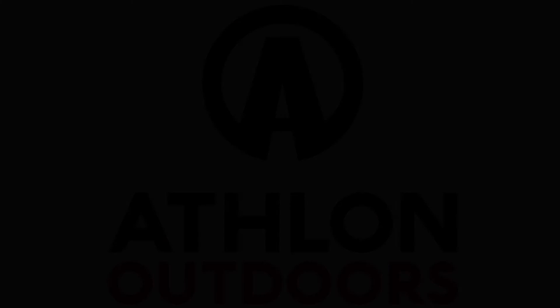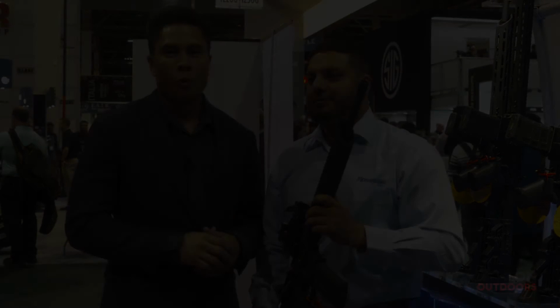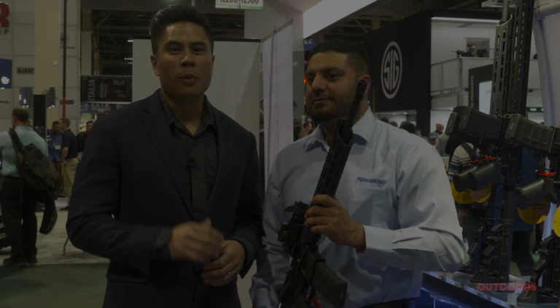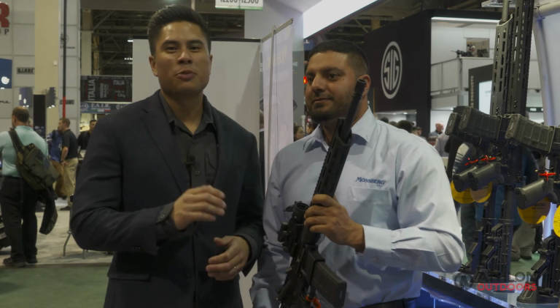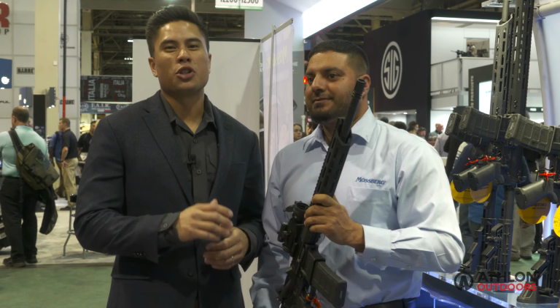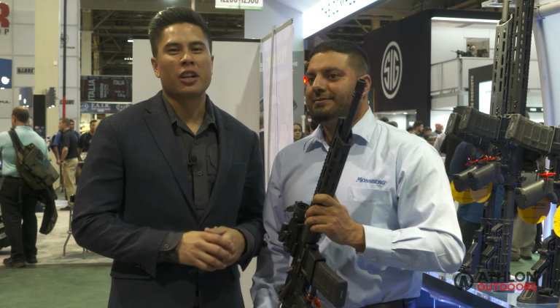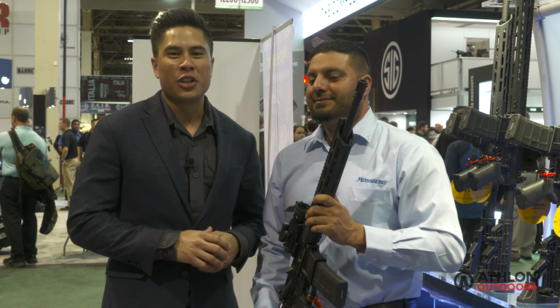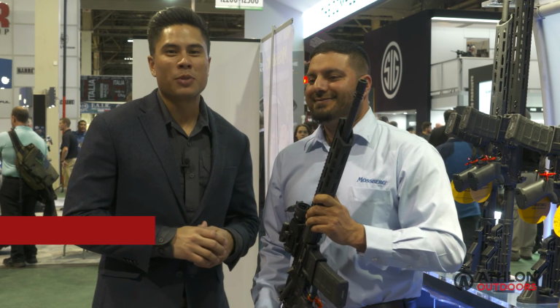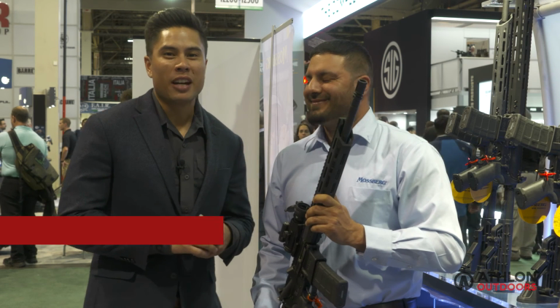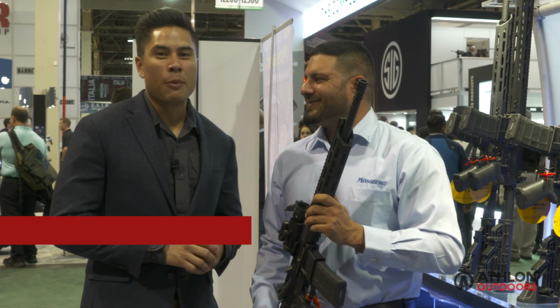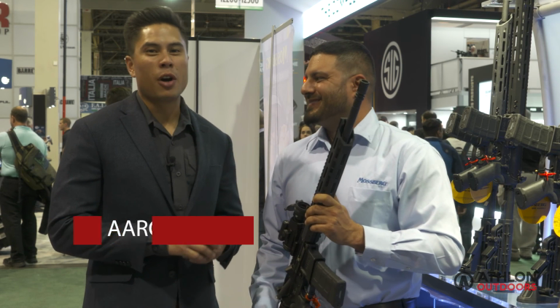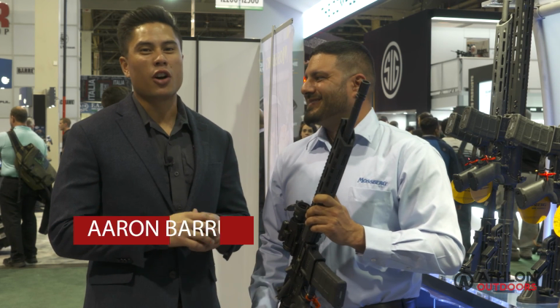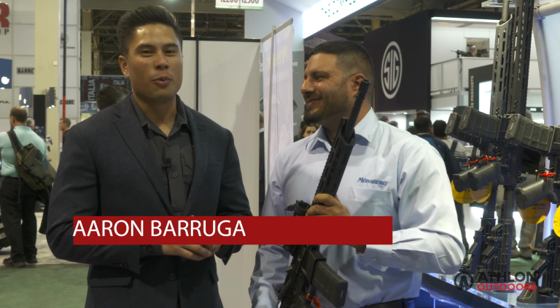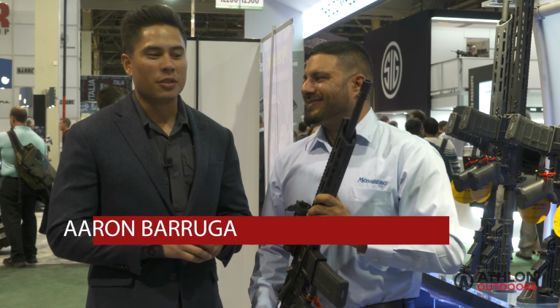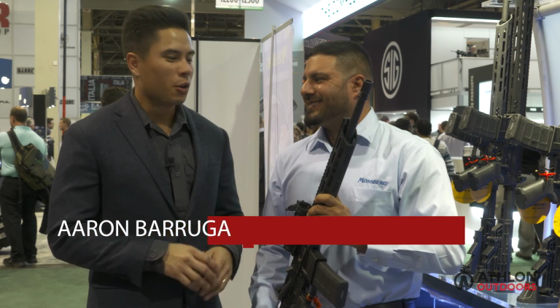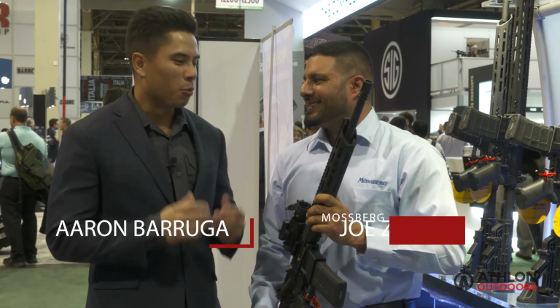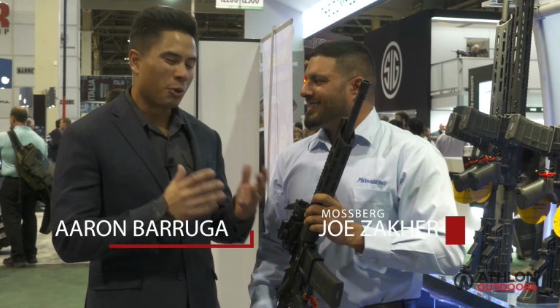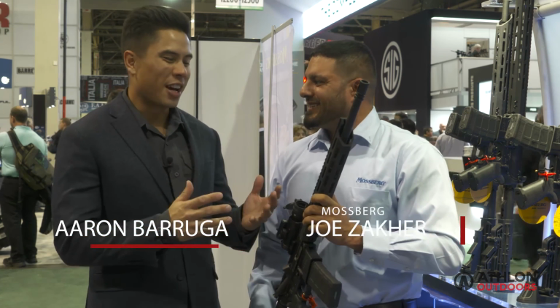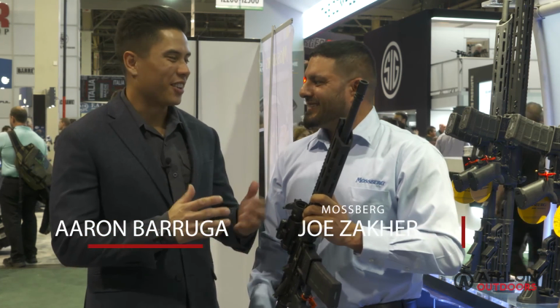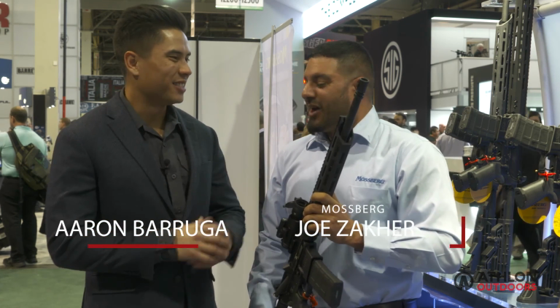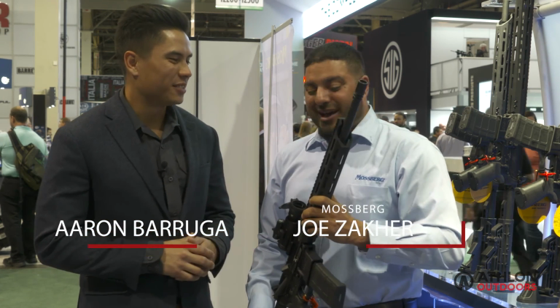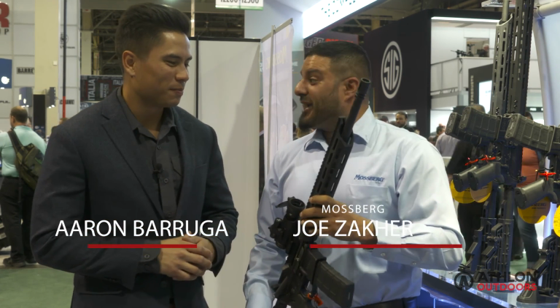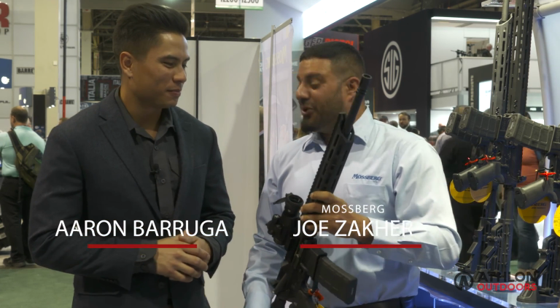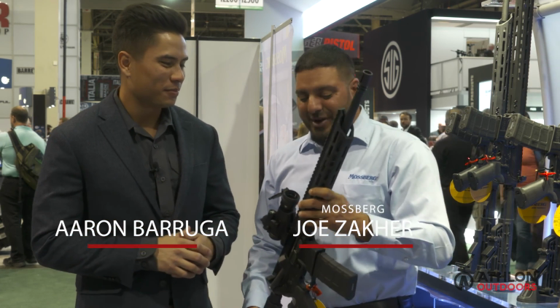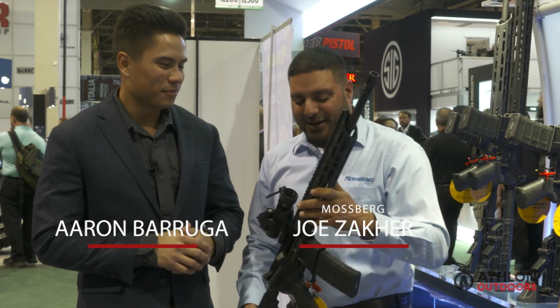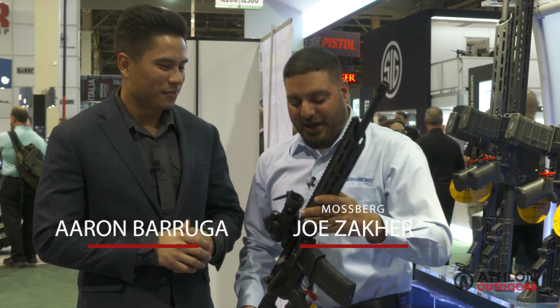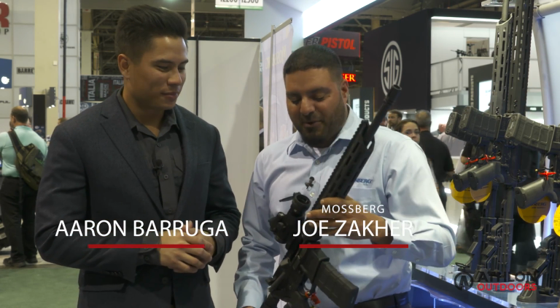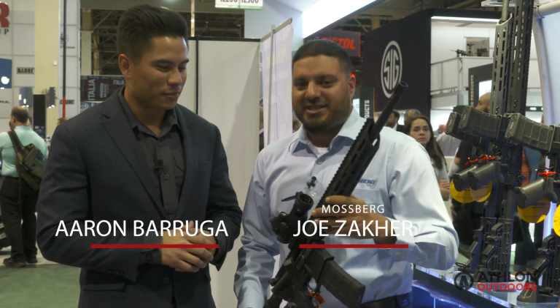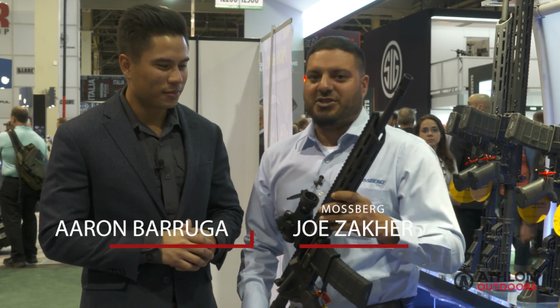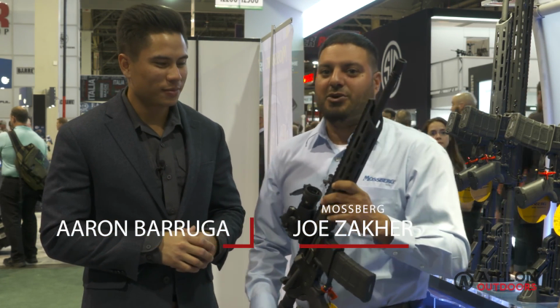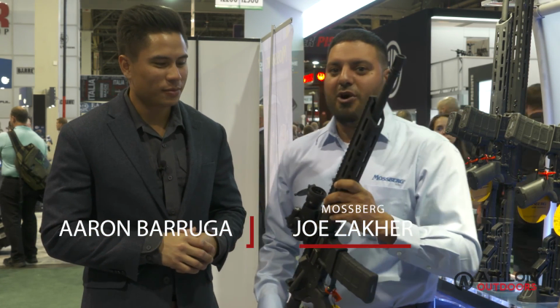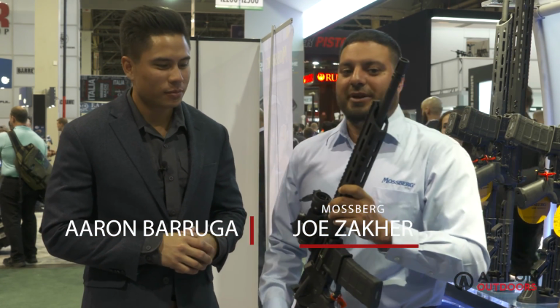We're here at Mossberg checking out the updated MMR Carbine. We got here the MMR Tactical Carbine.